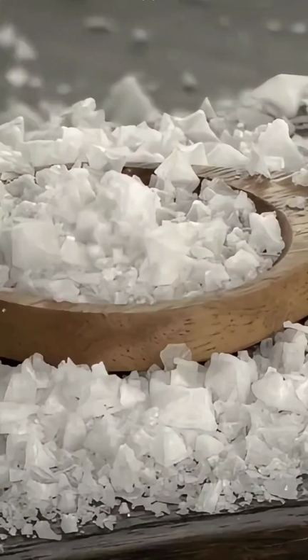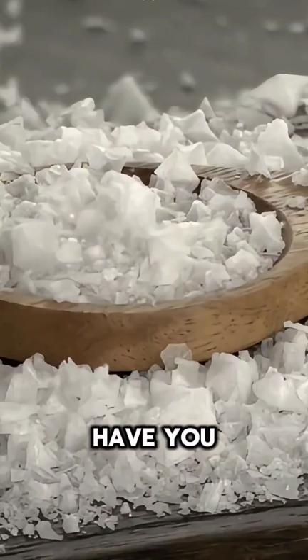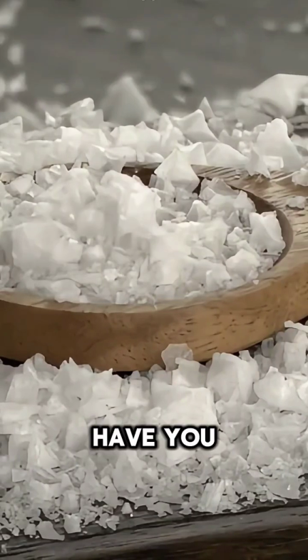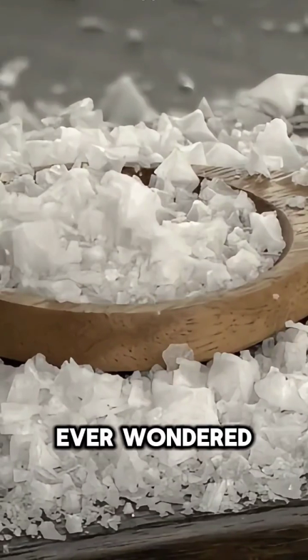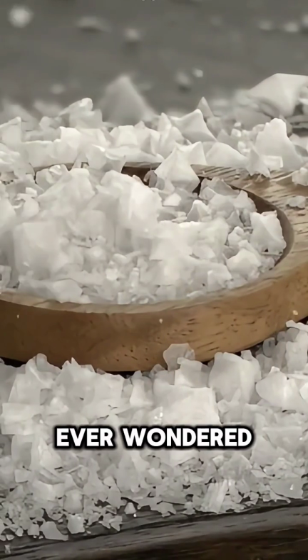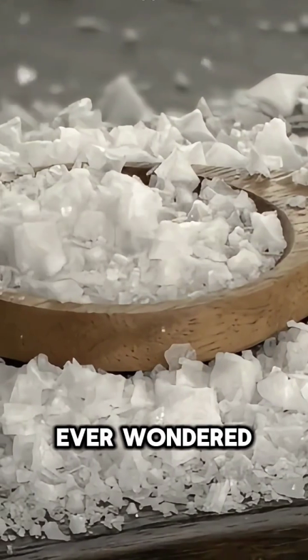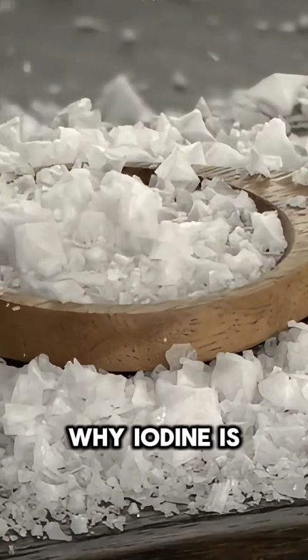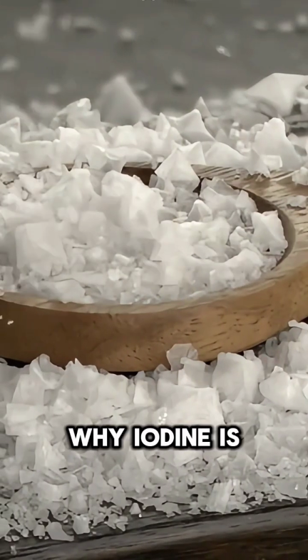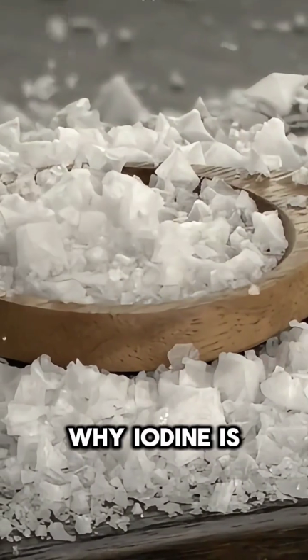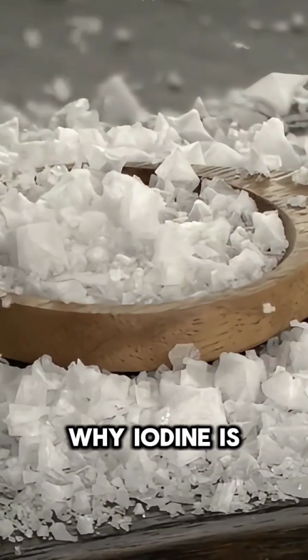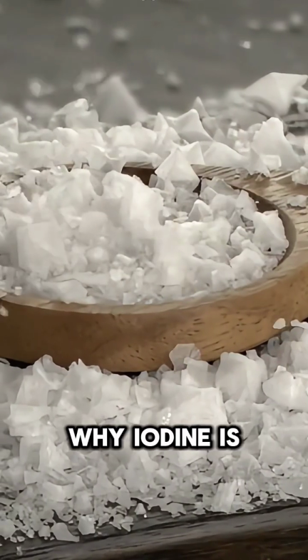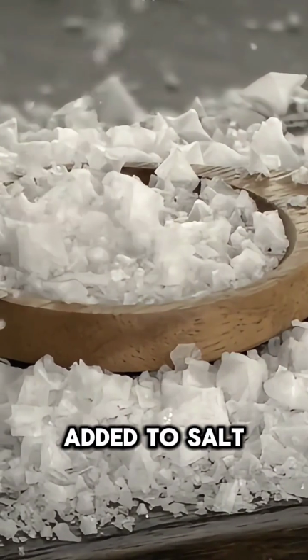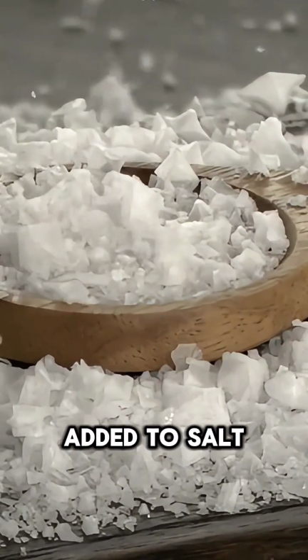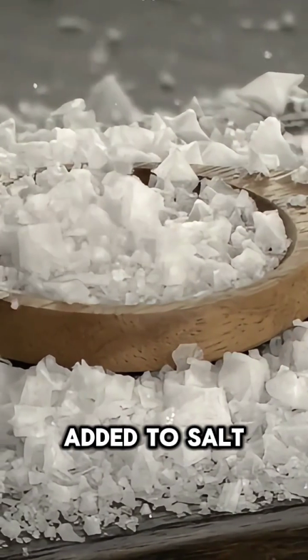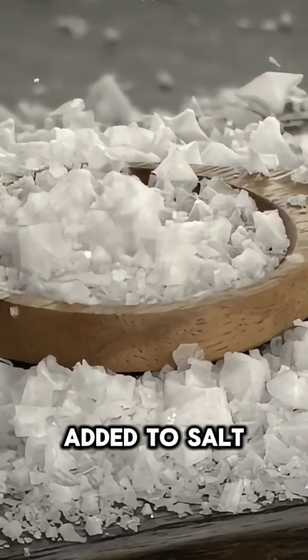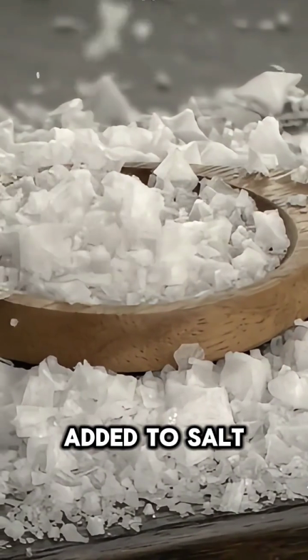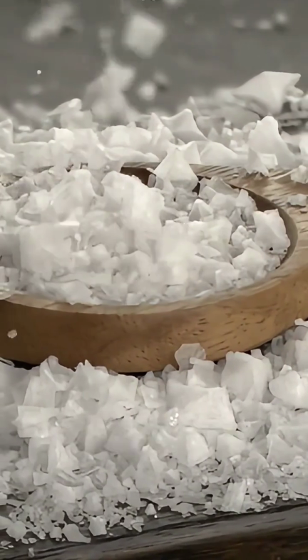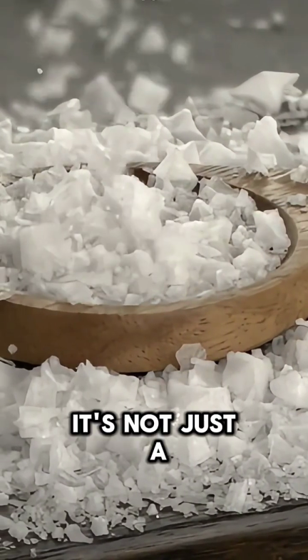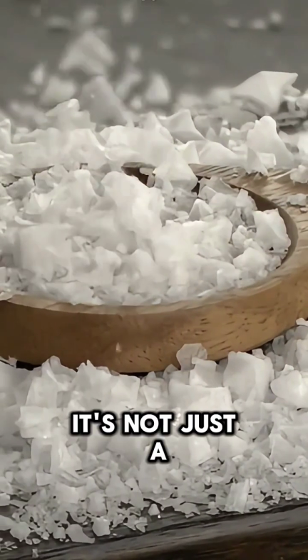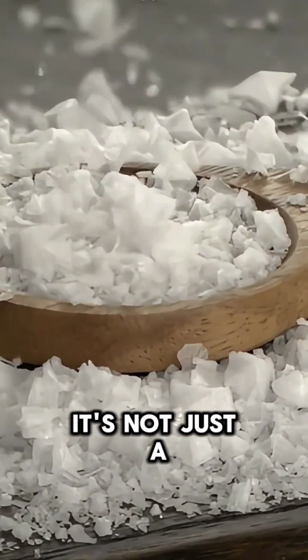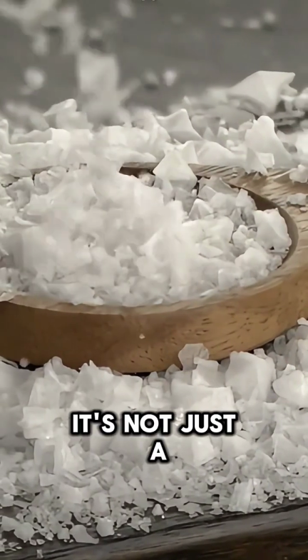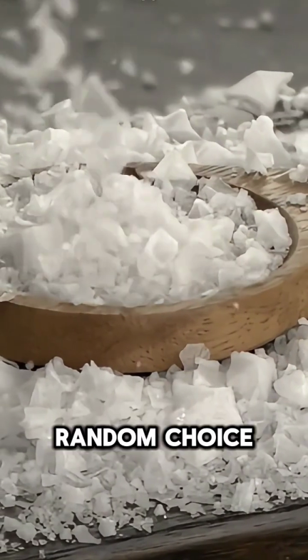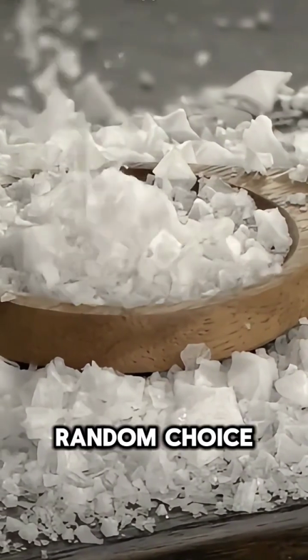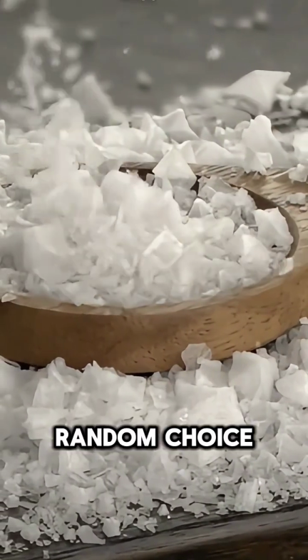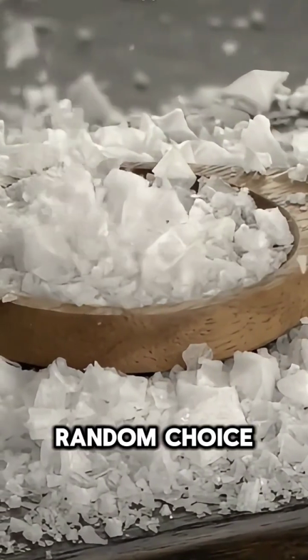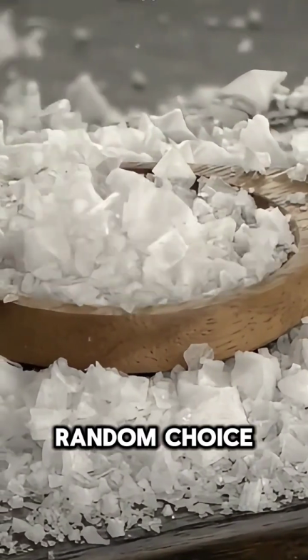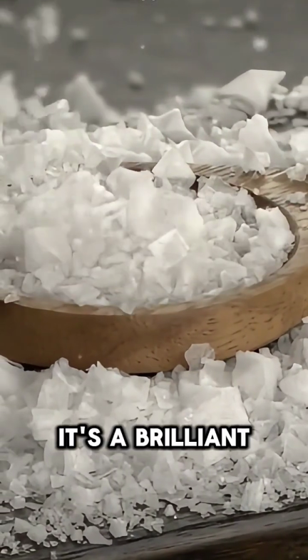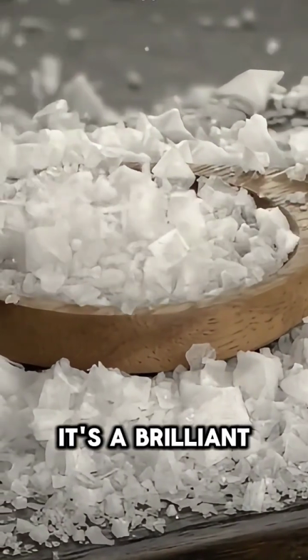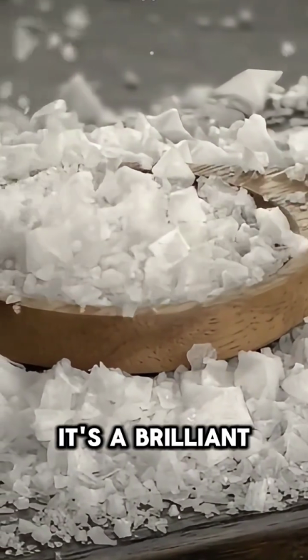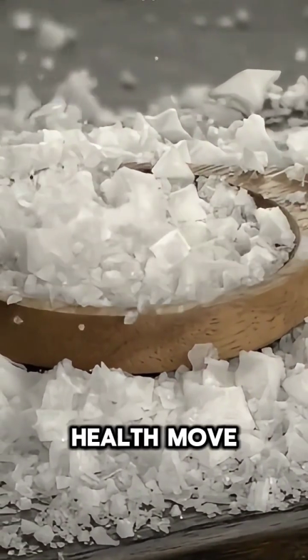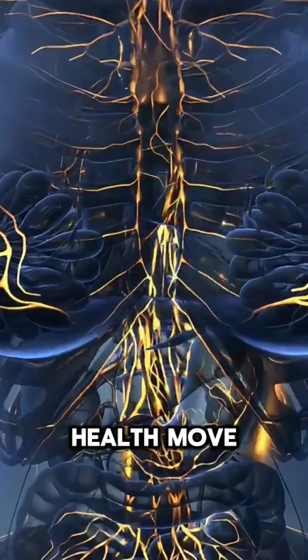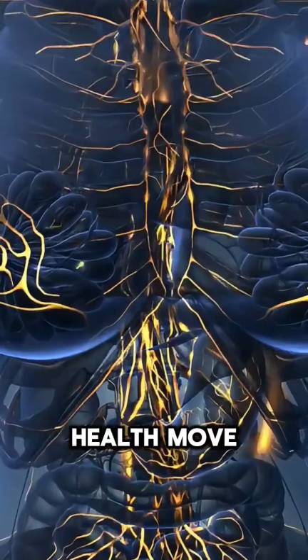Have you ever wondered why iodine is added to salt? It's not just a random choice — it's a brilliant health move.